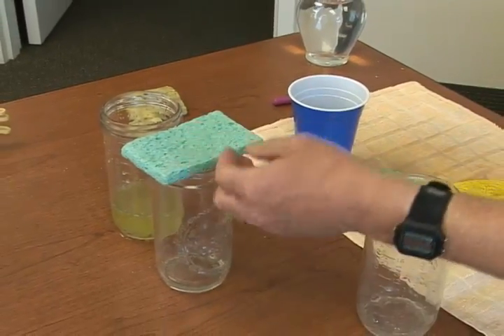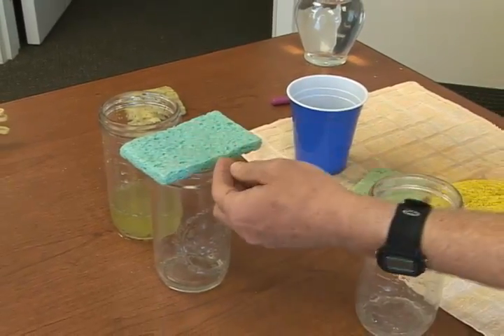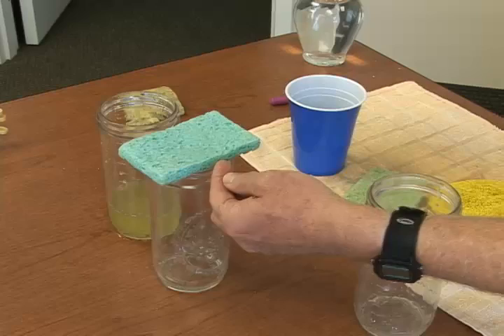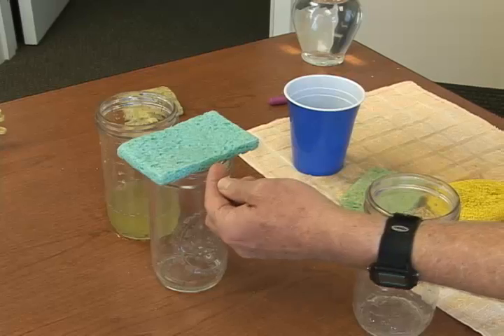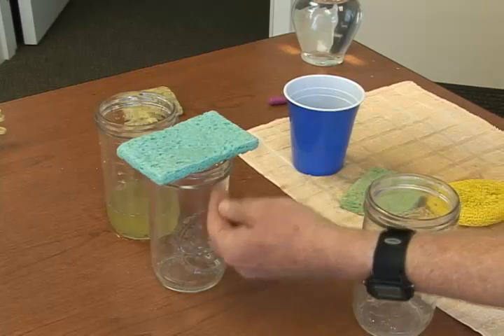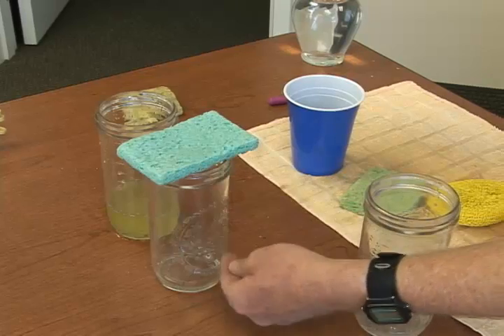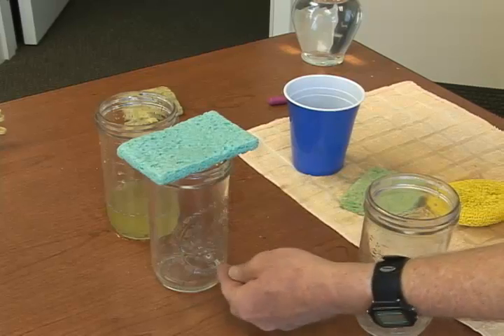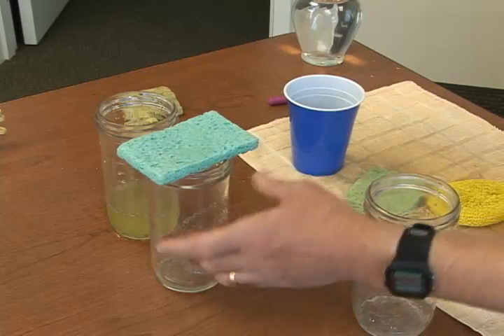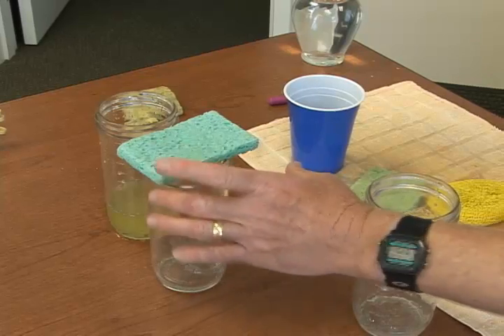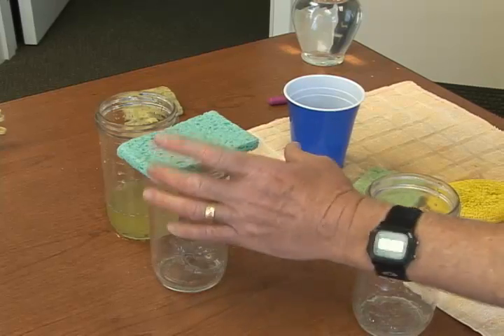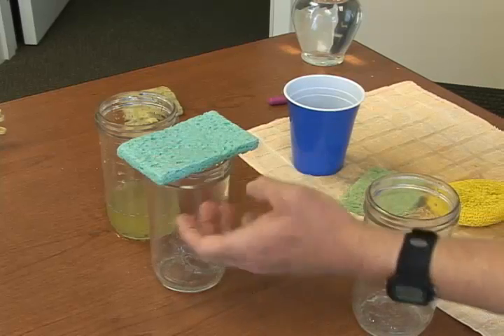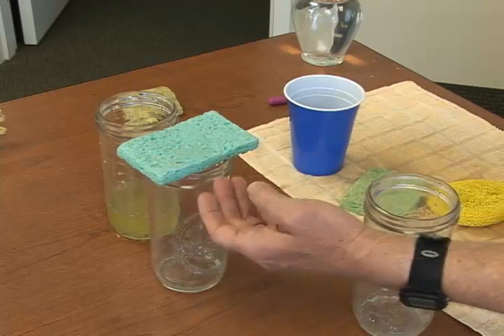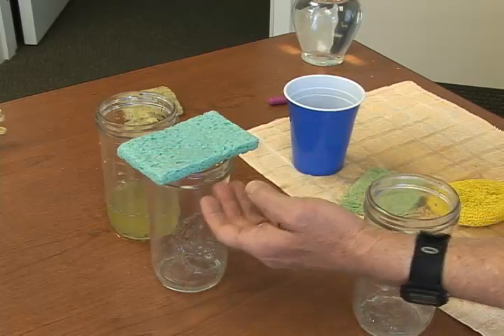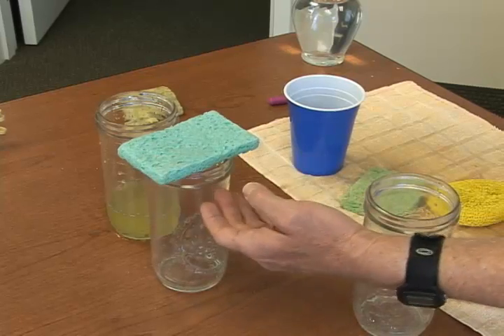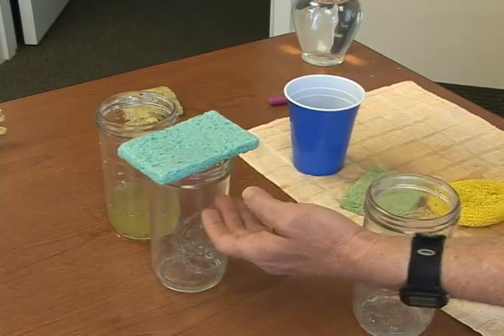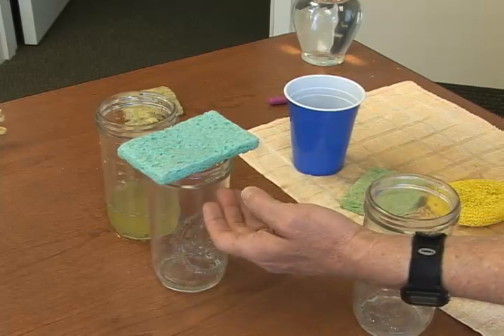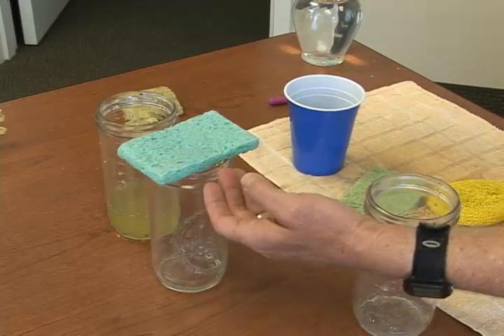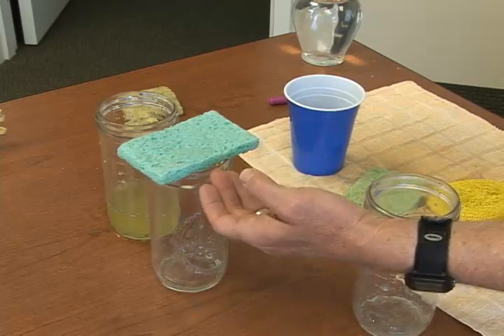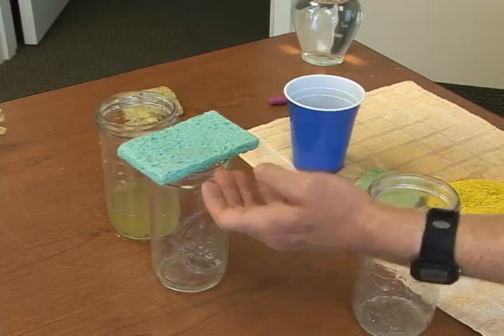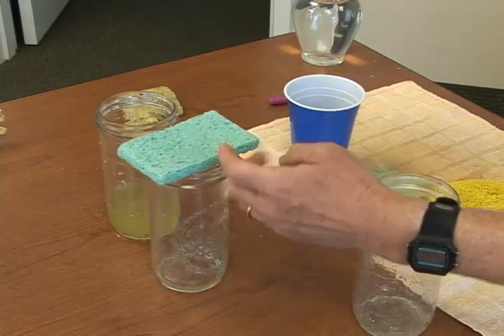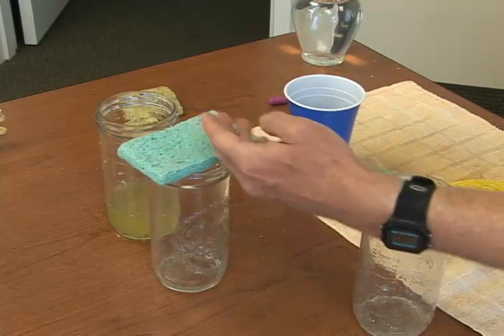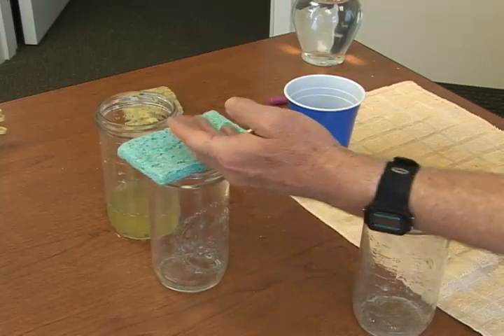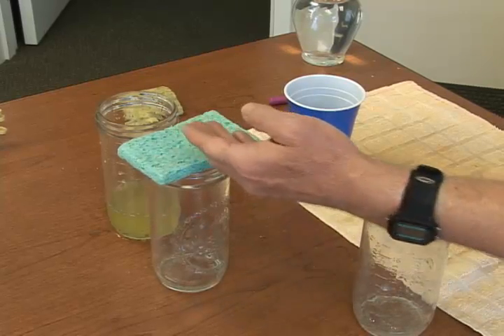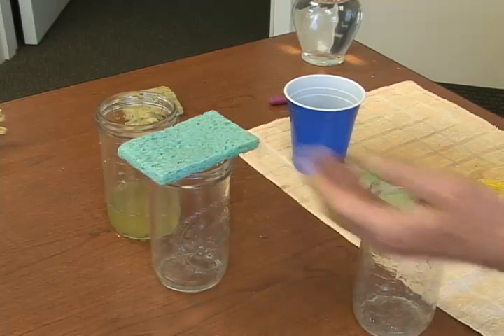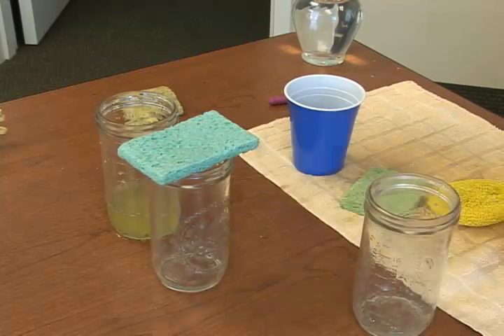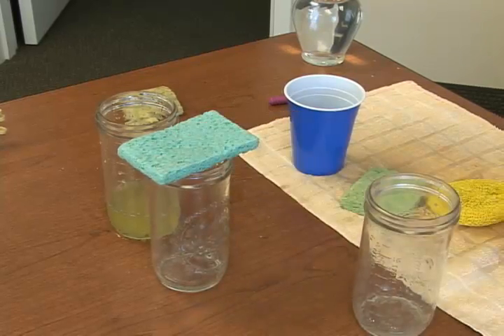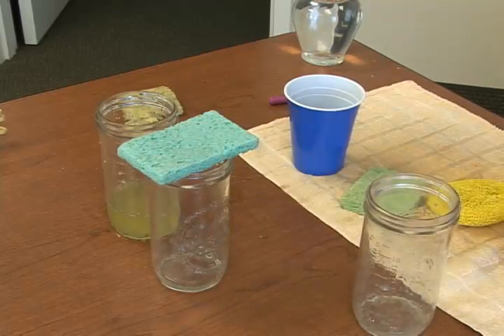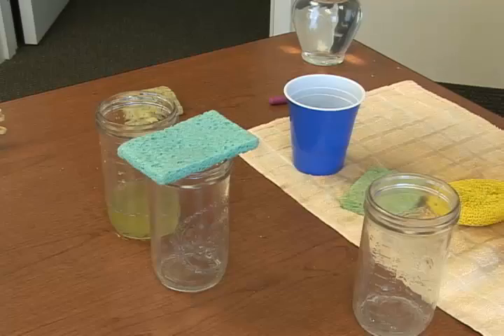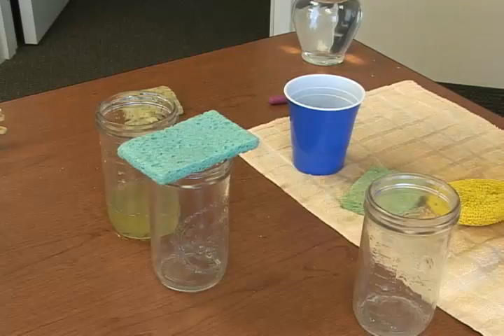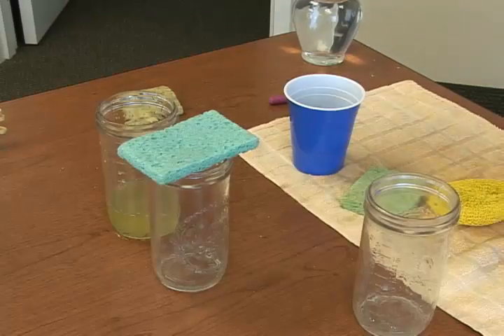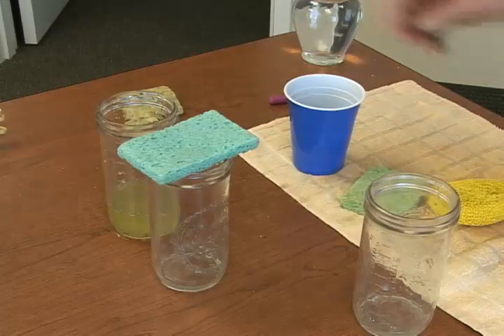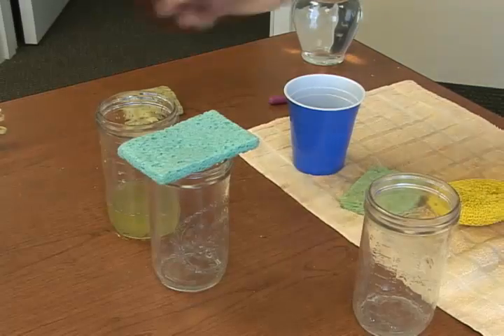We had a few drops come through, there's no more drops coming through, so this sponge is now at field capacity.